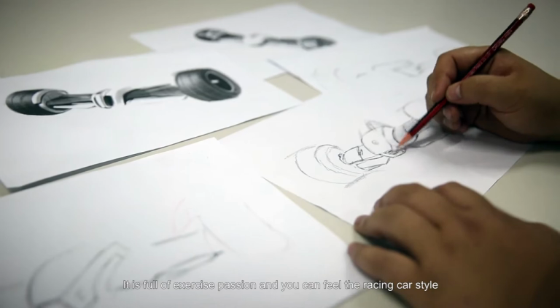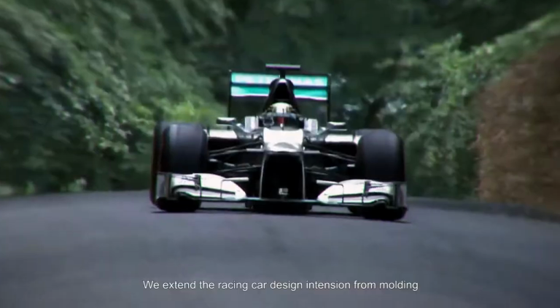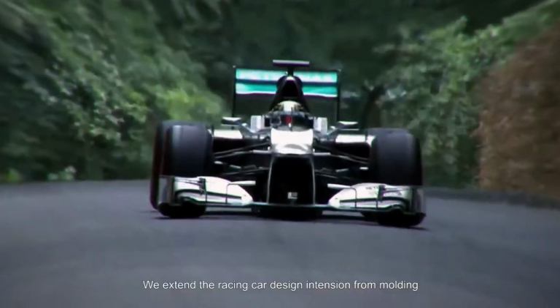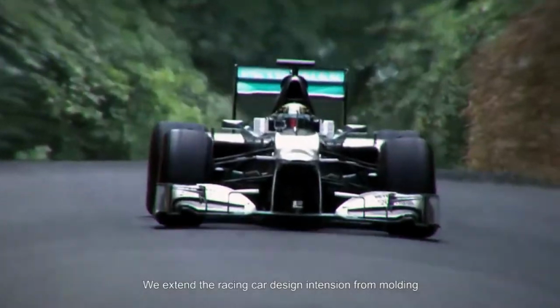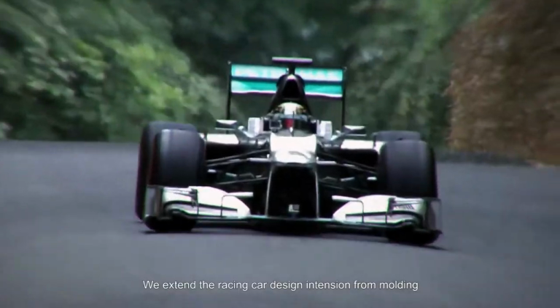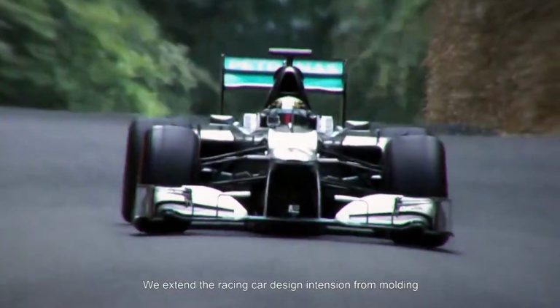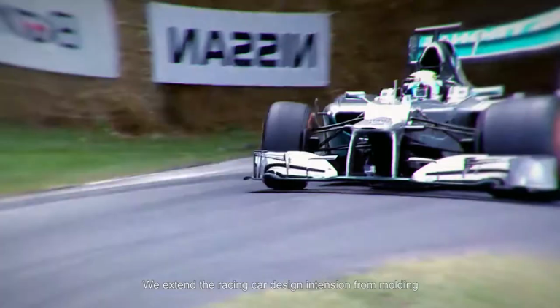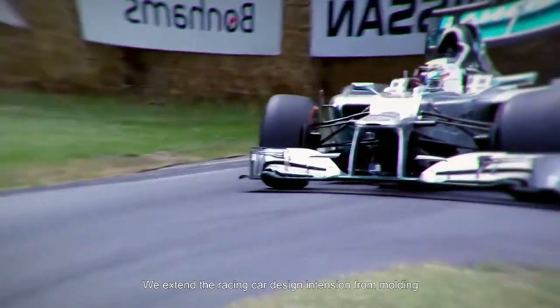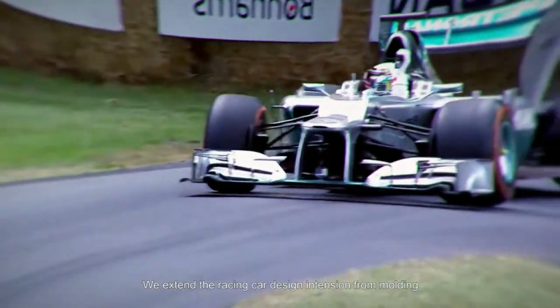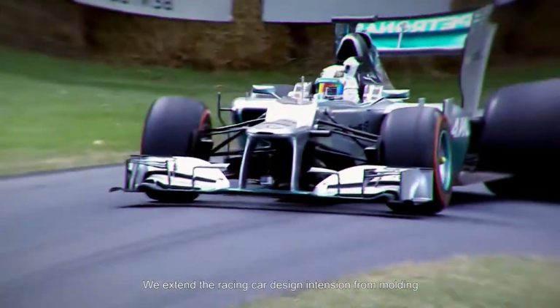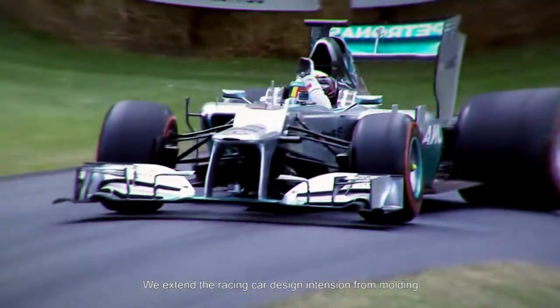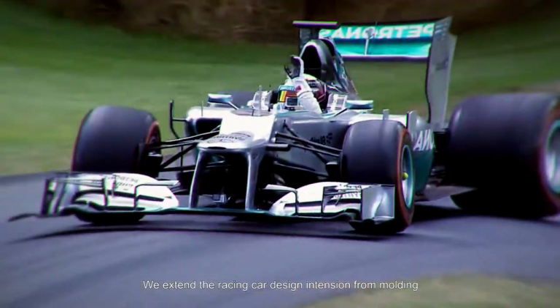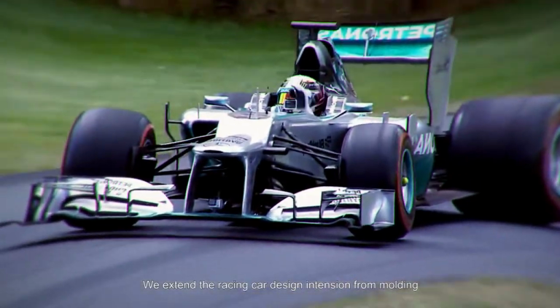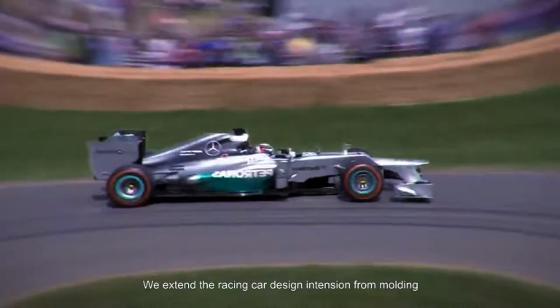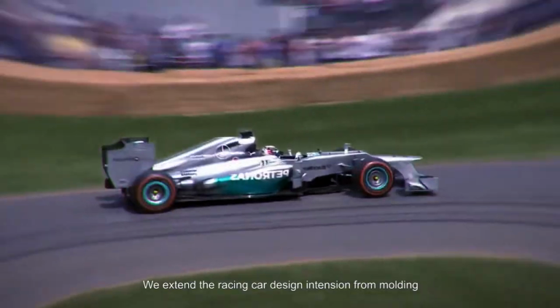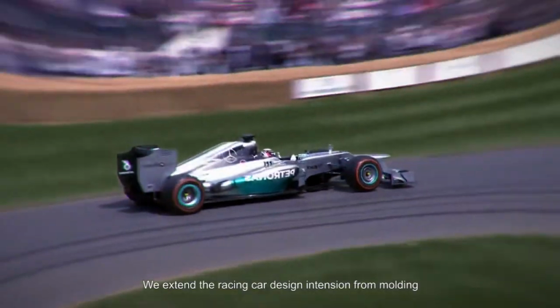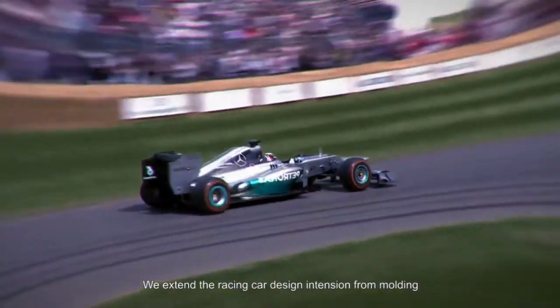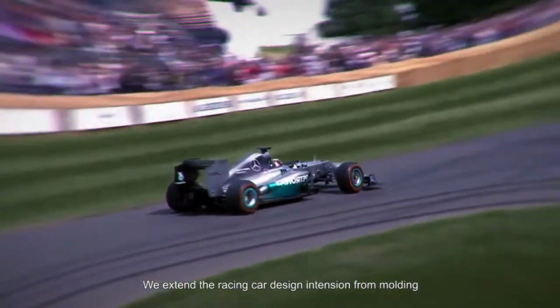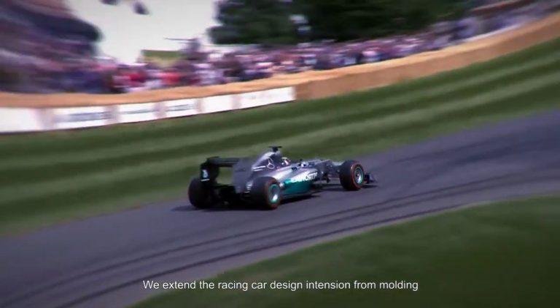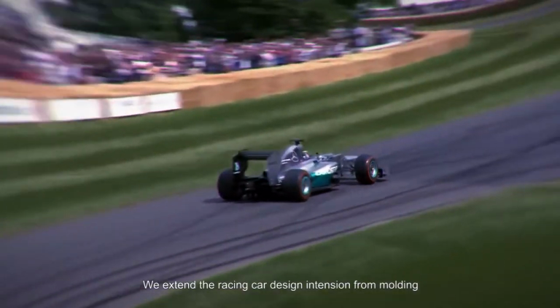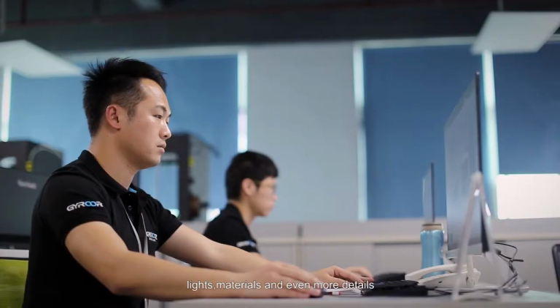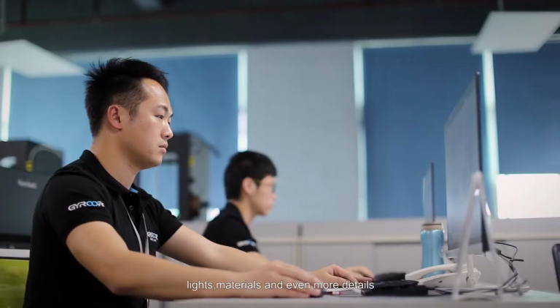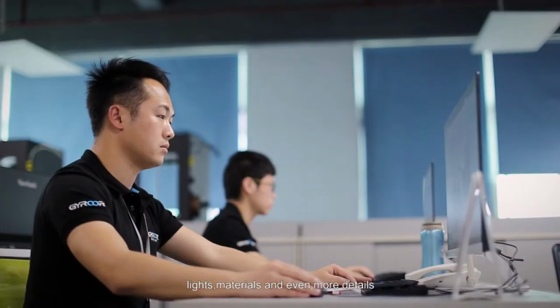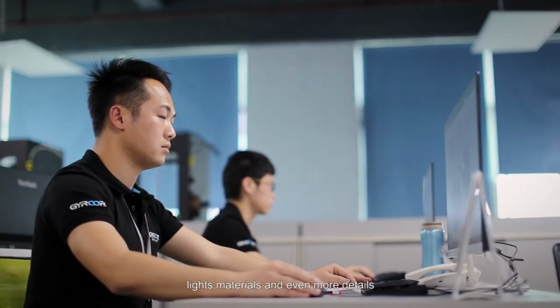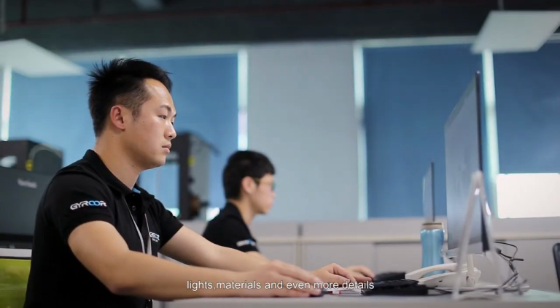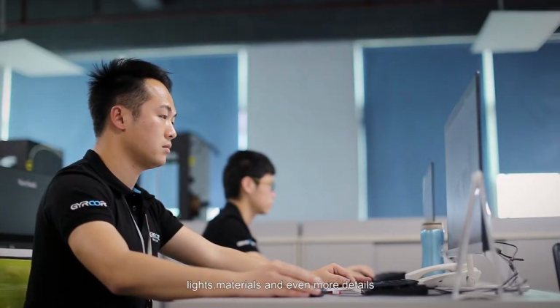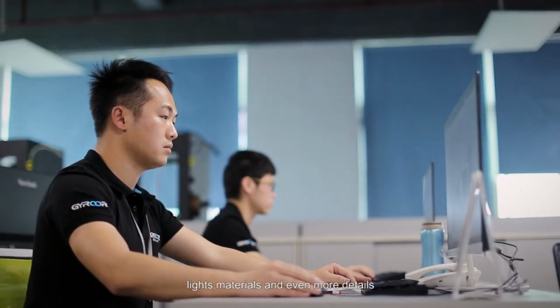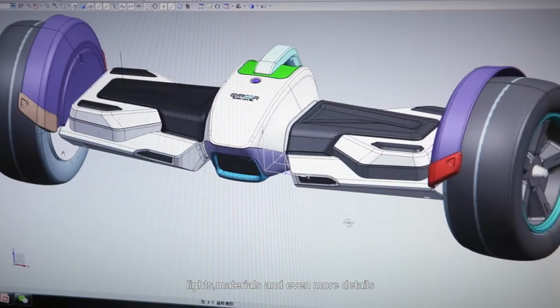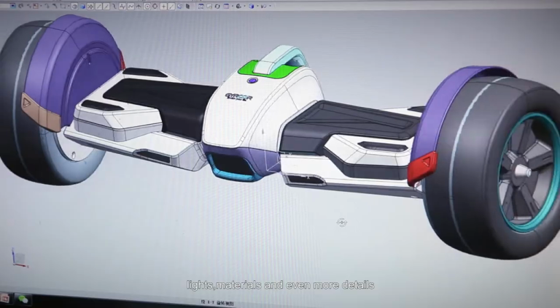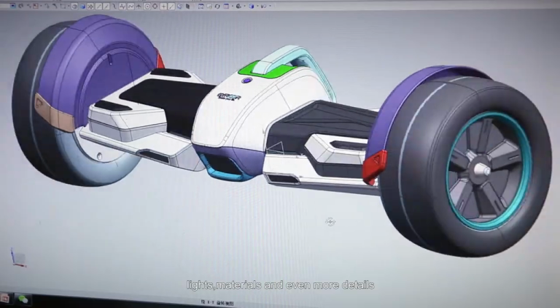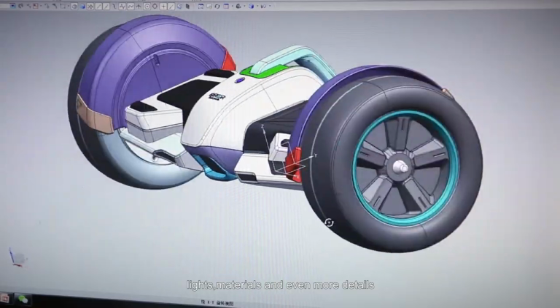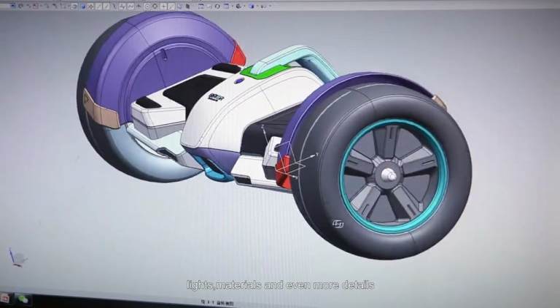We extend the racing car design attention from lighting, lights, materials and even more details.